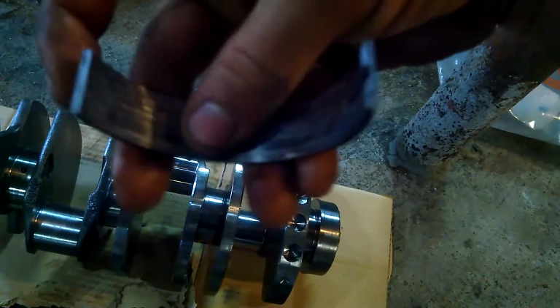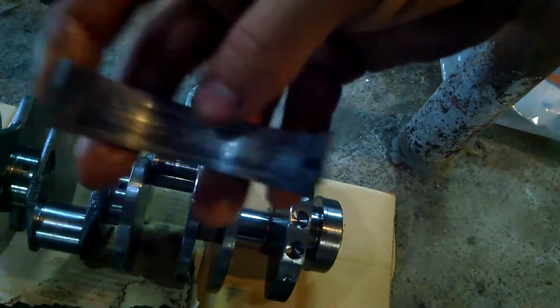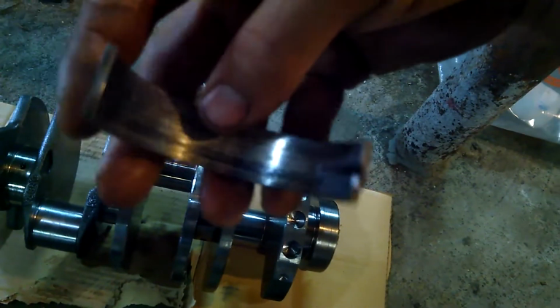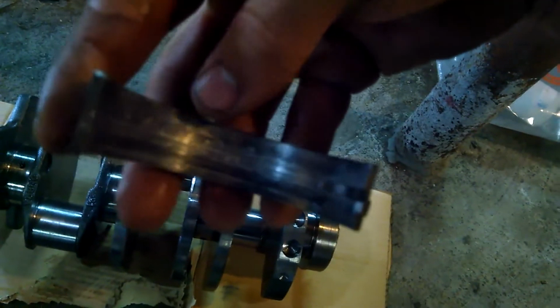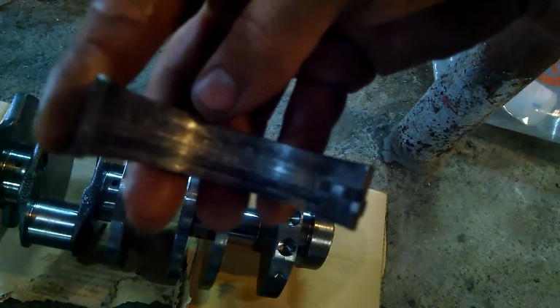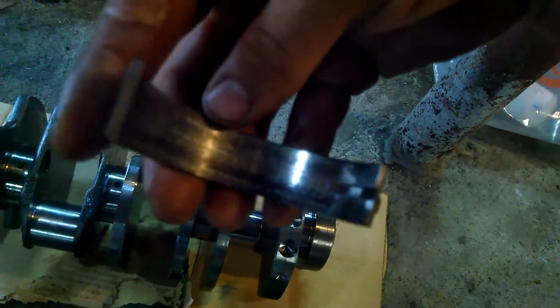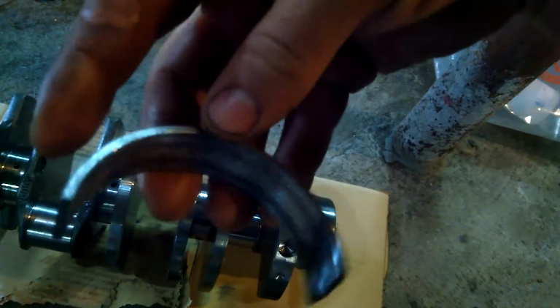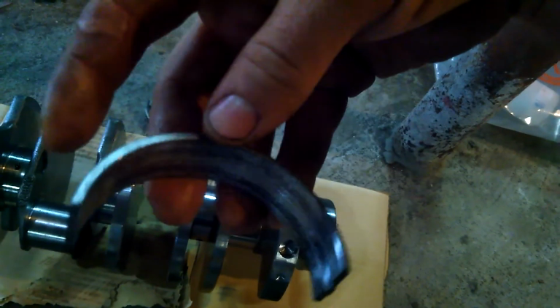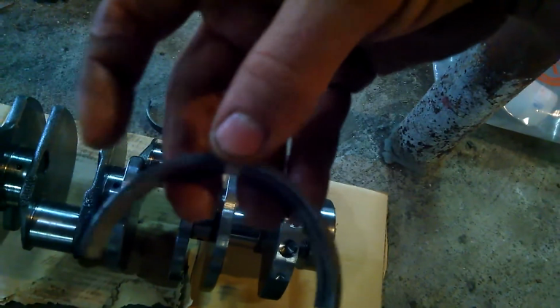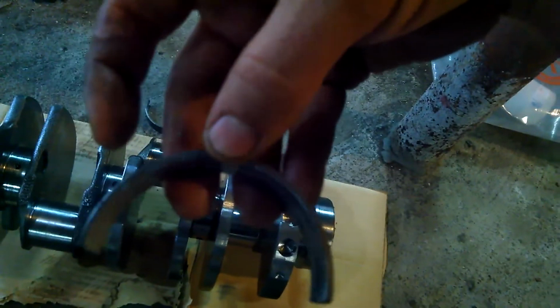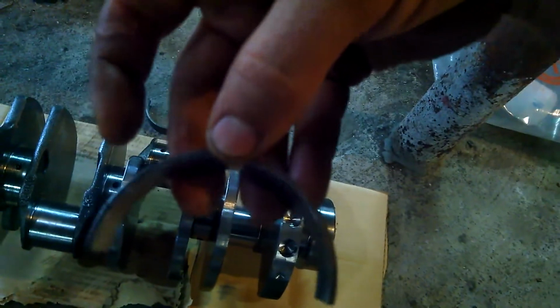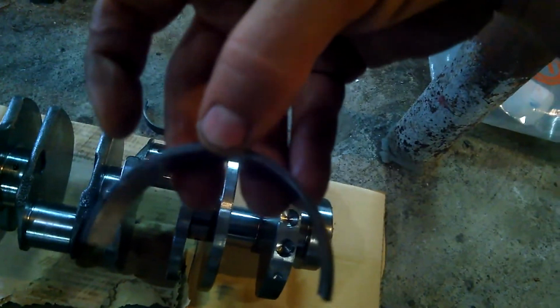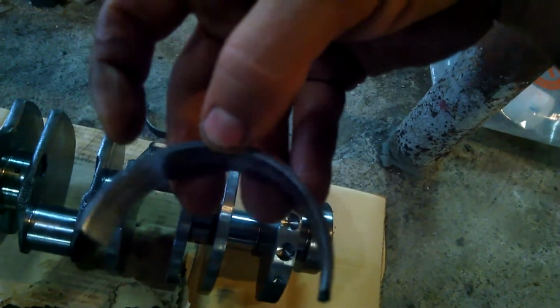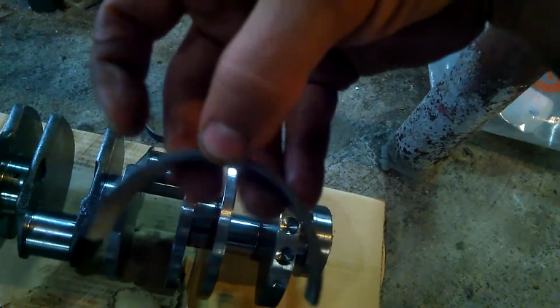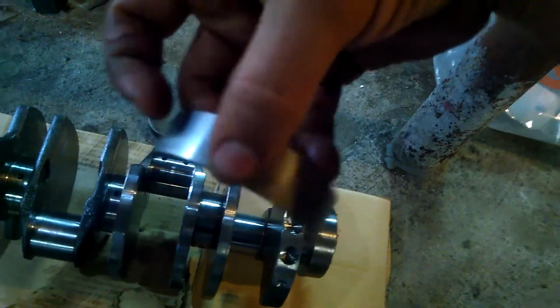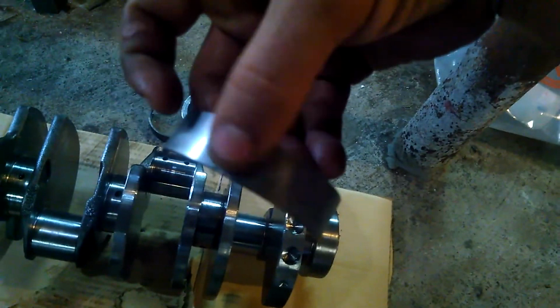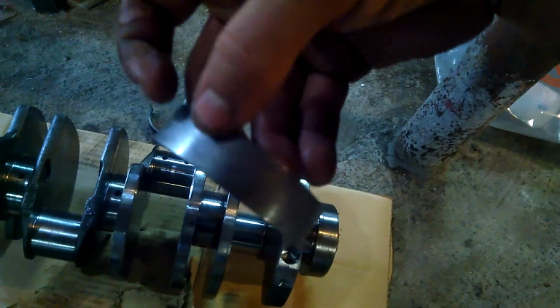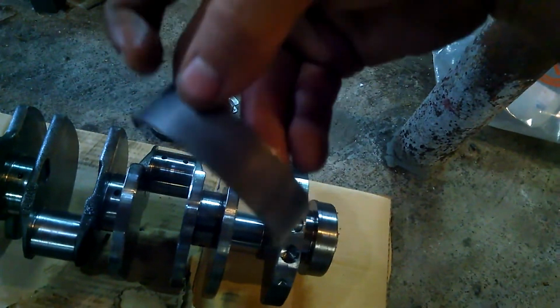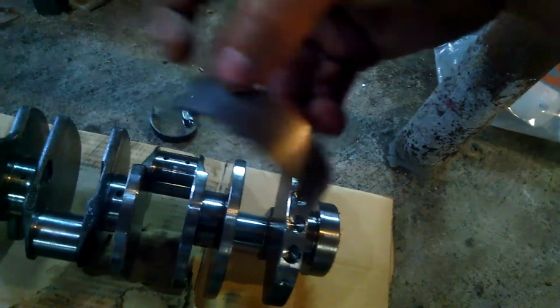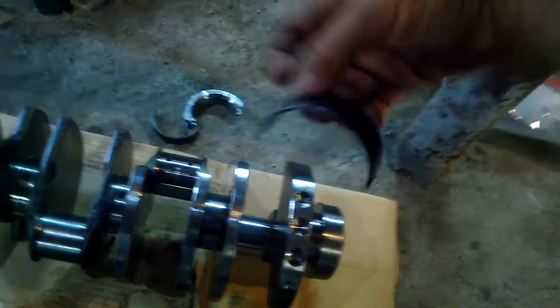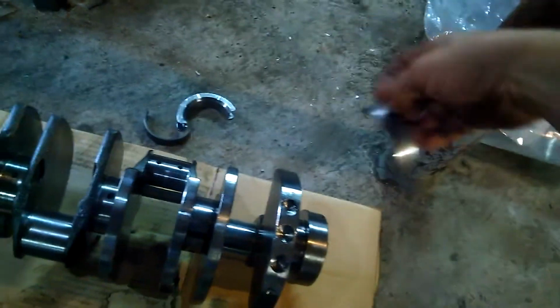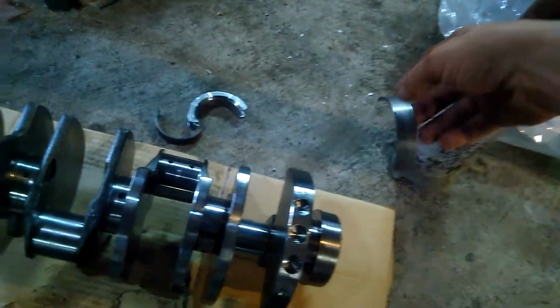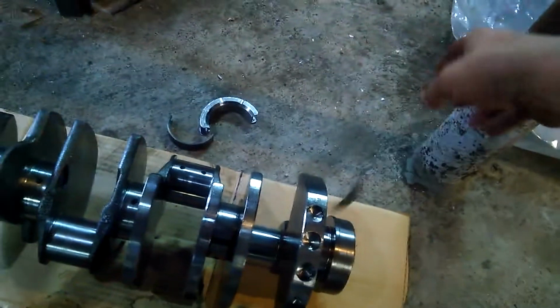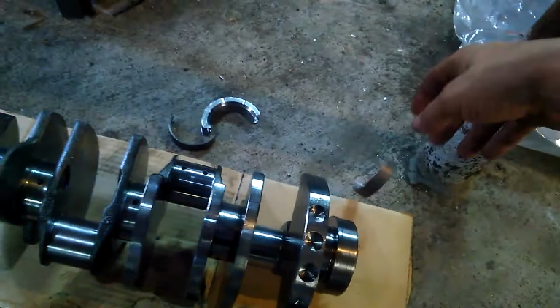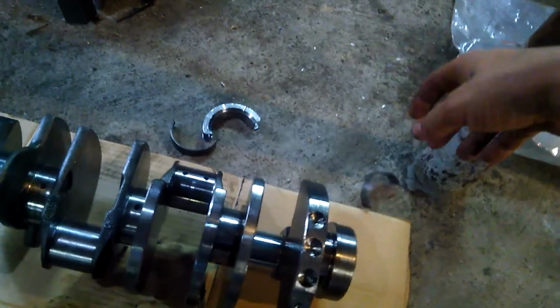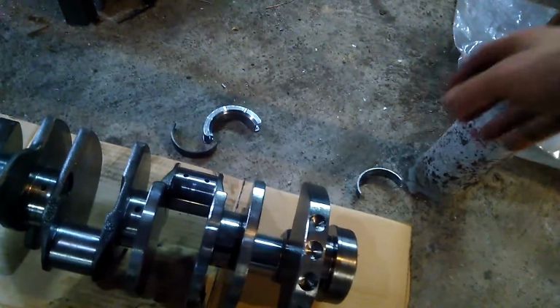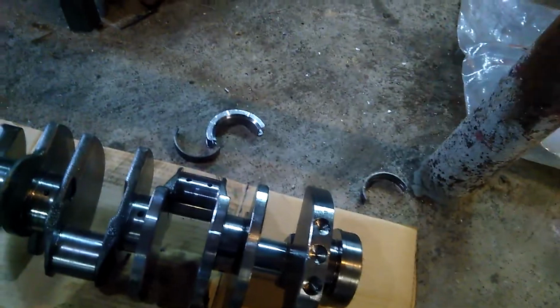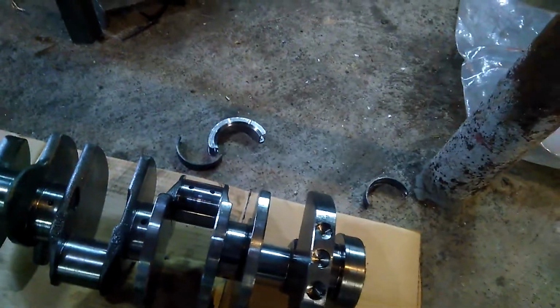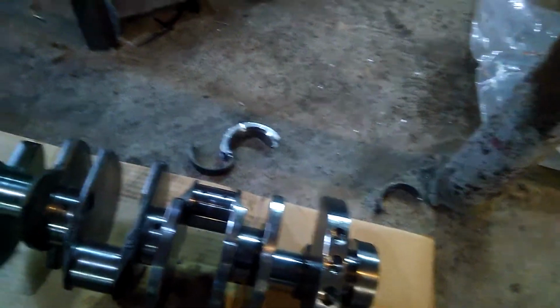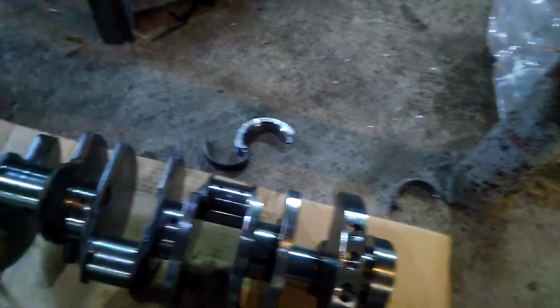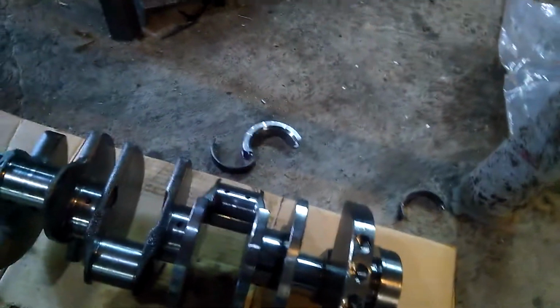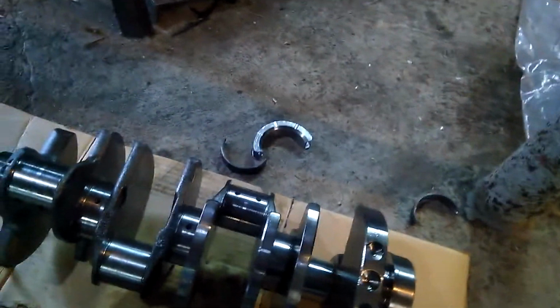That's one of the bearings — I can't remember which one — but it's a wrecked one, that's for sure.